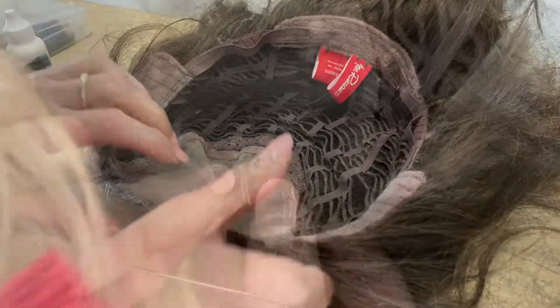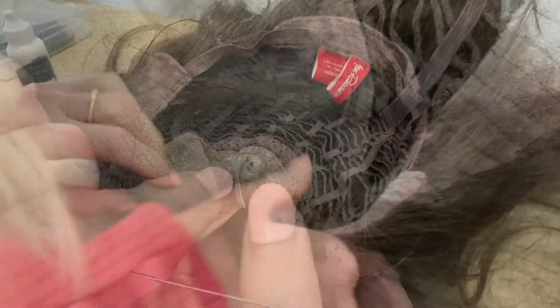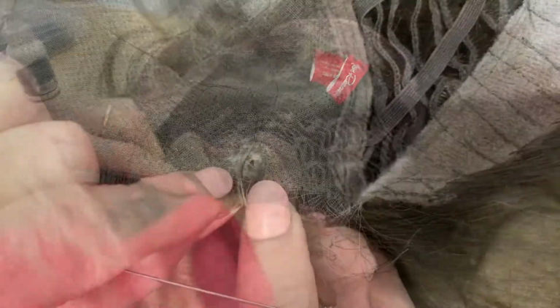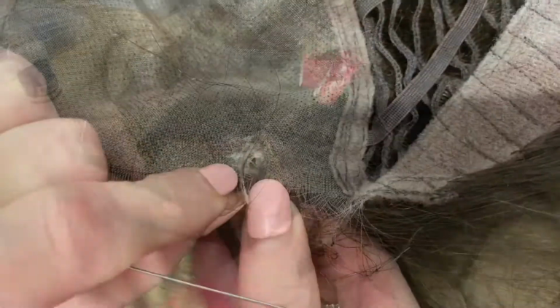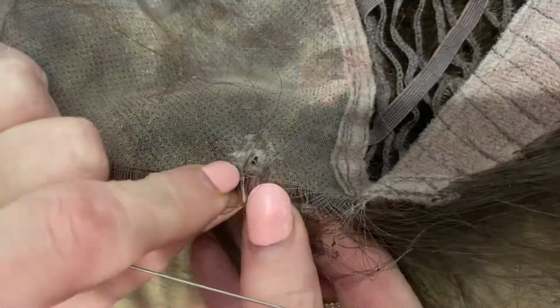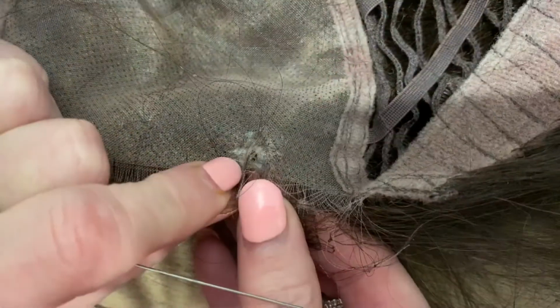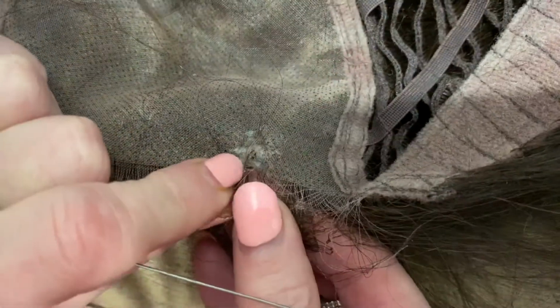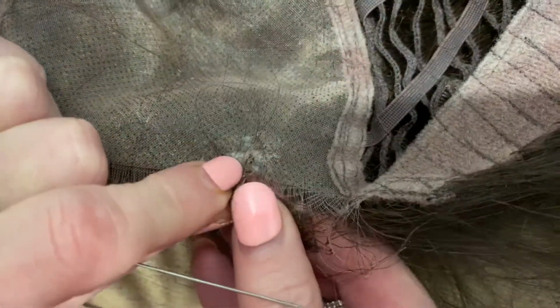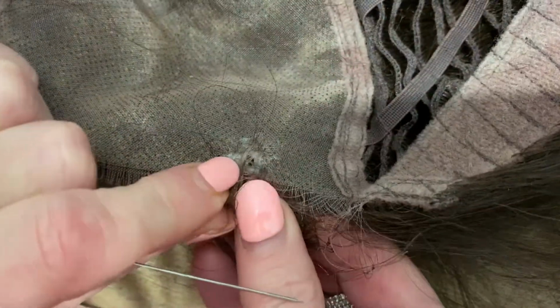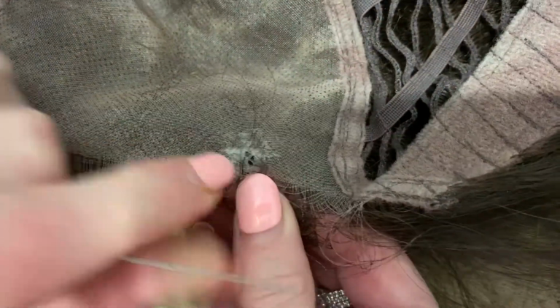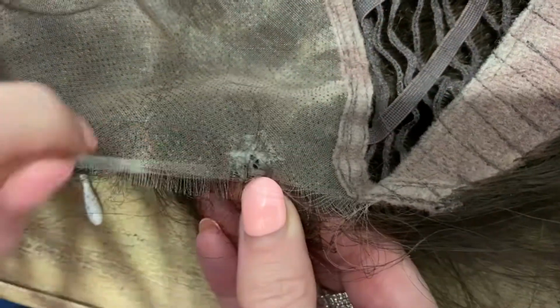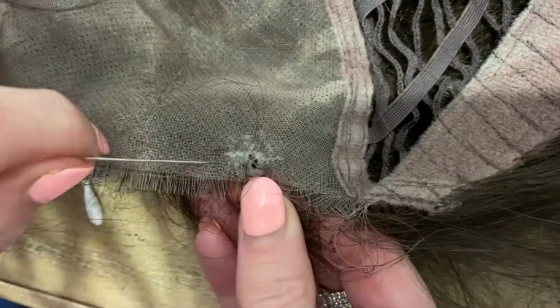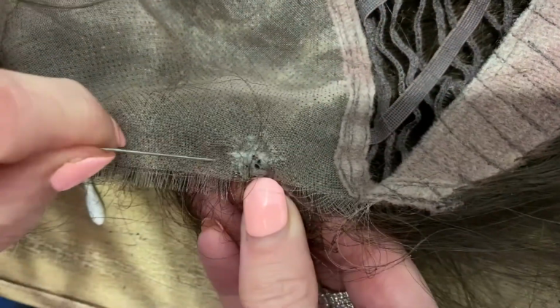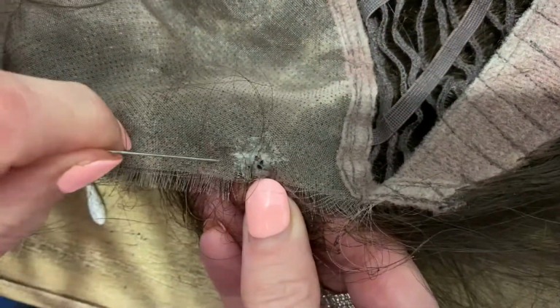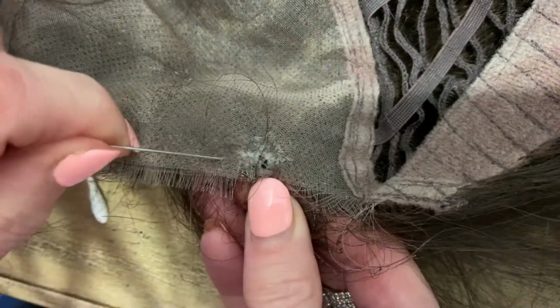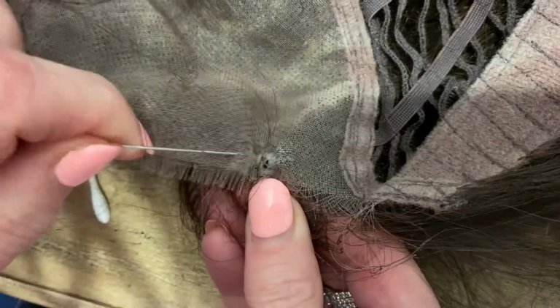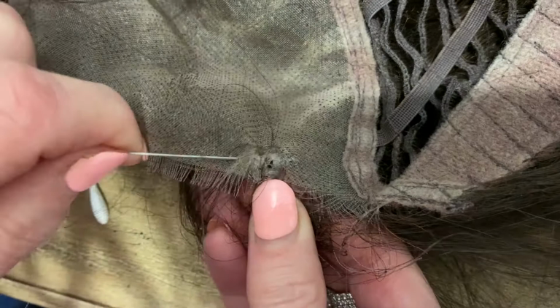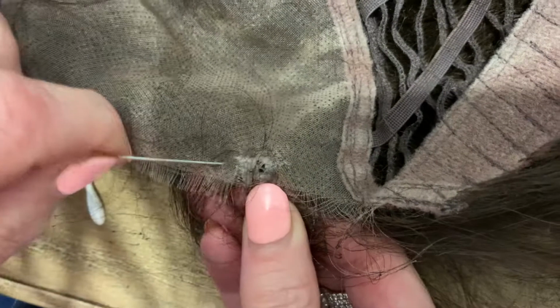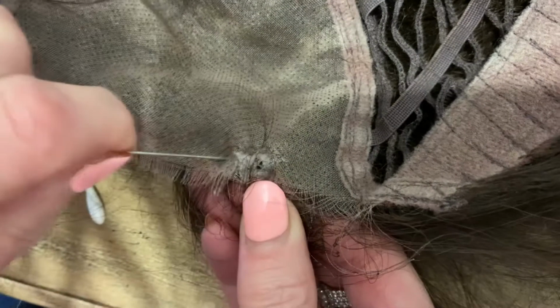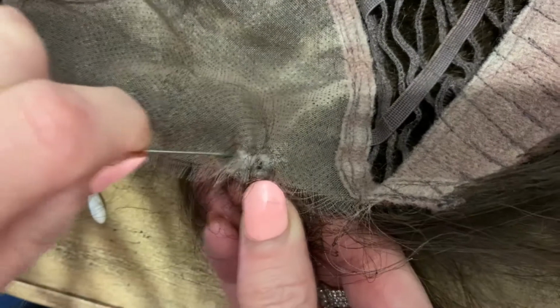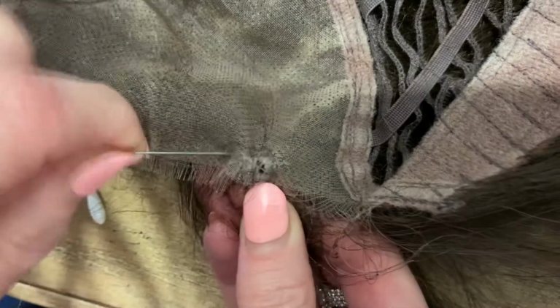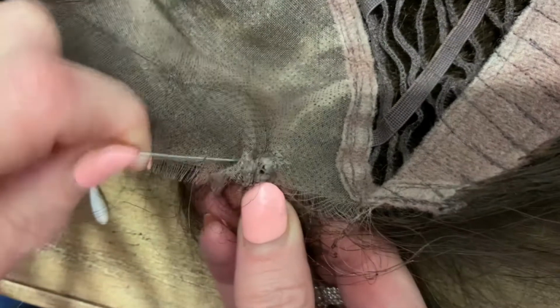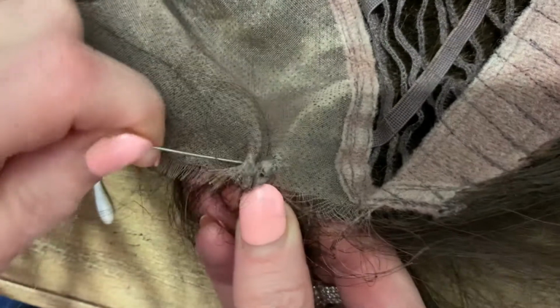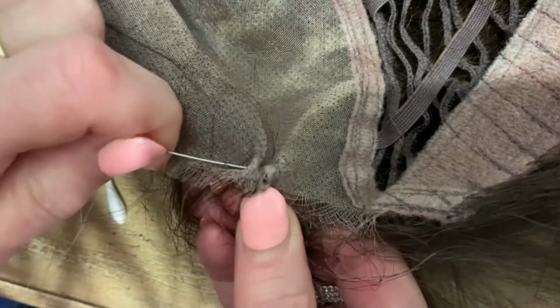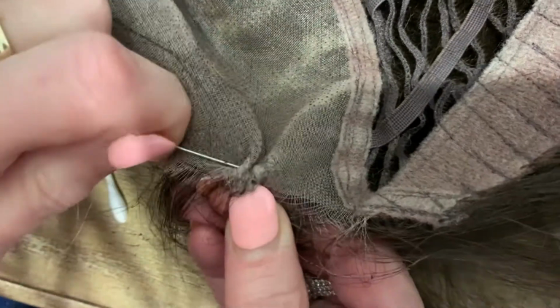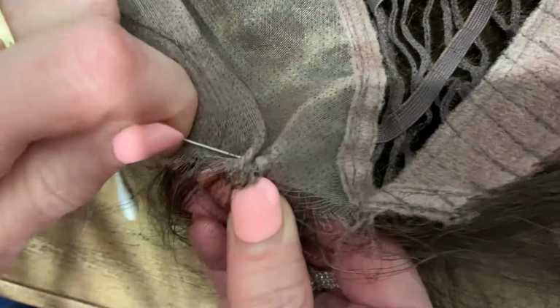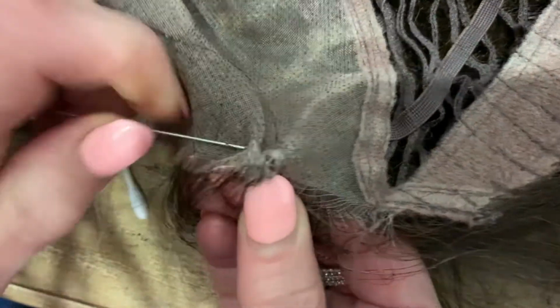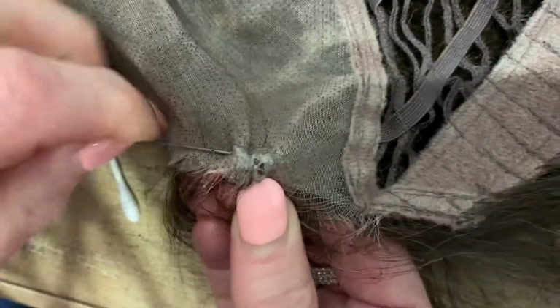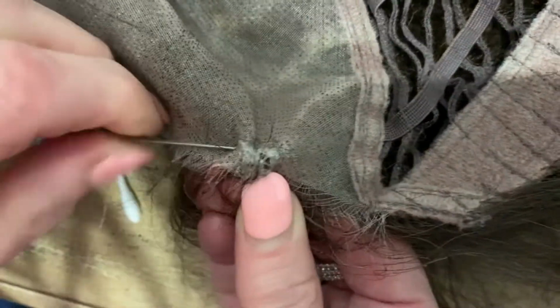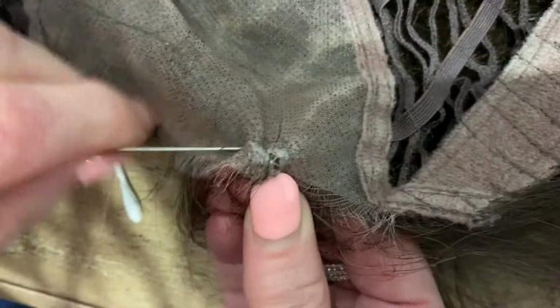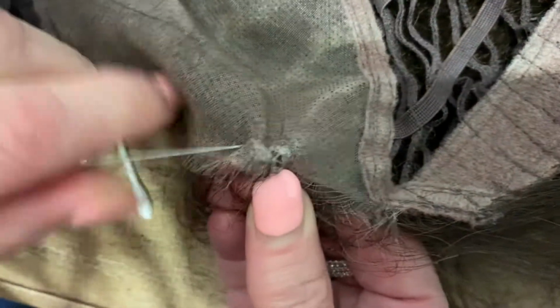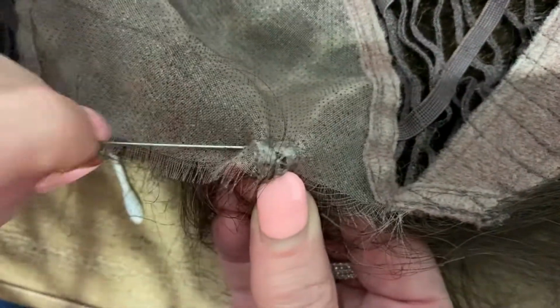Draw the hole together and gently pin in place. A safety pin can work quite well here.